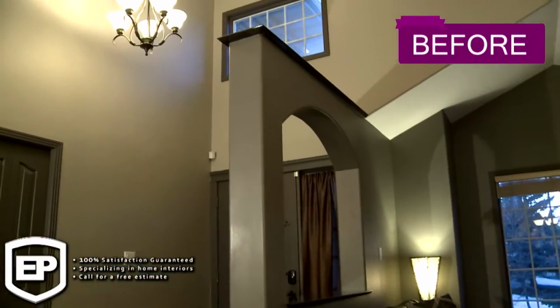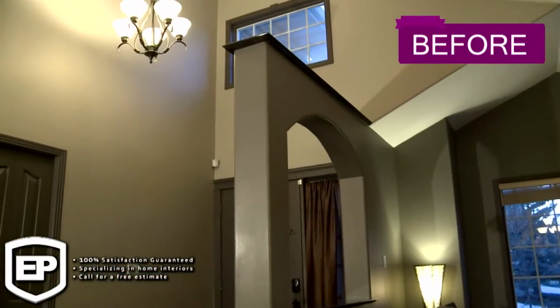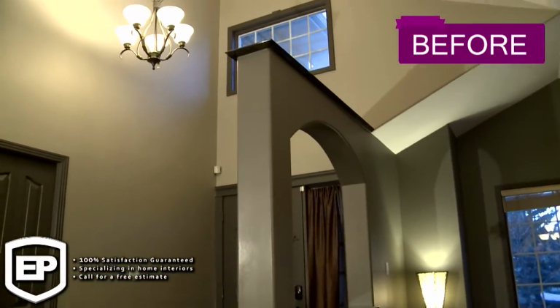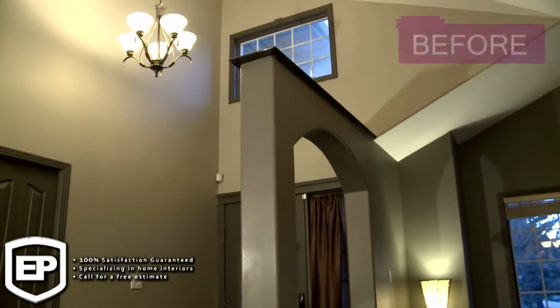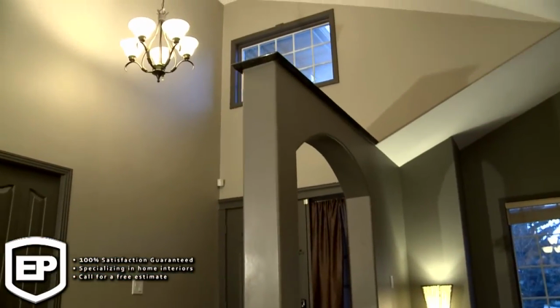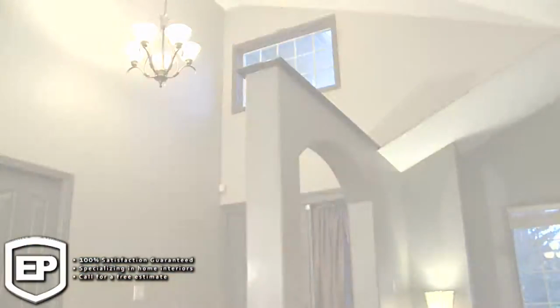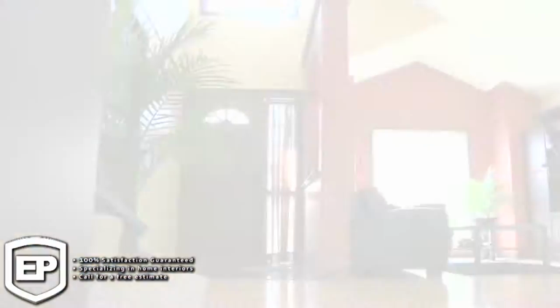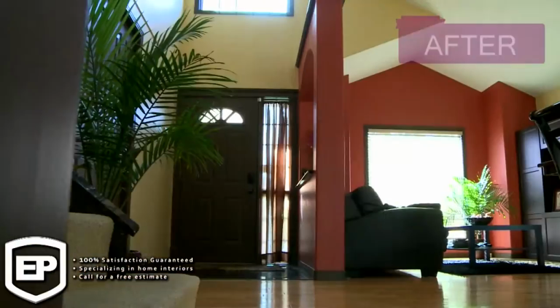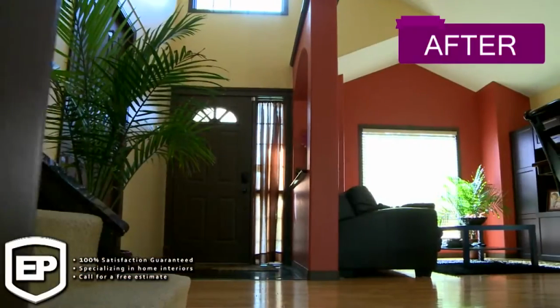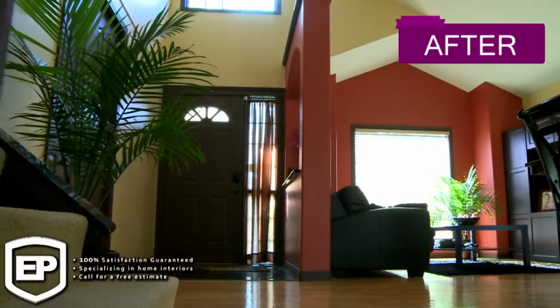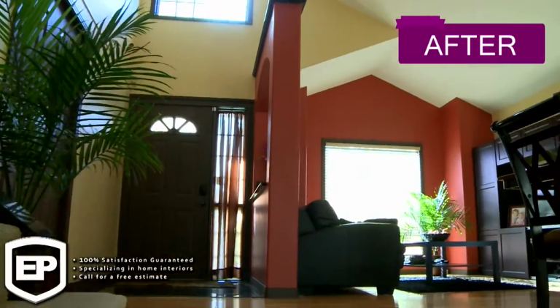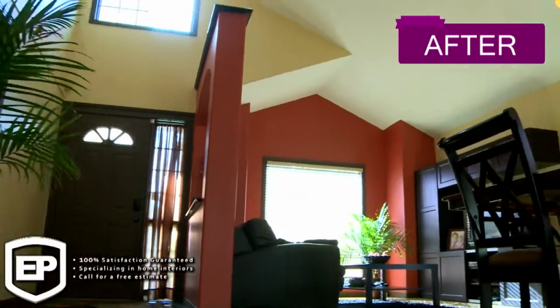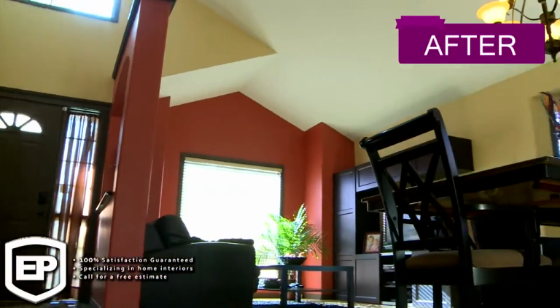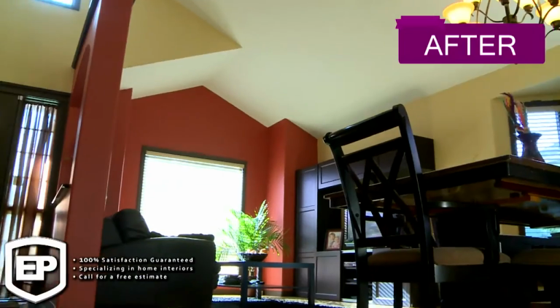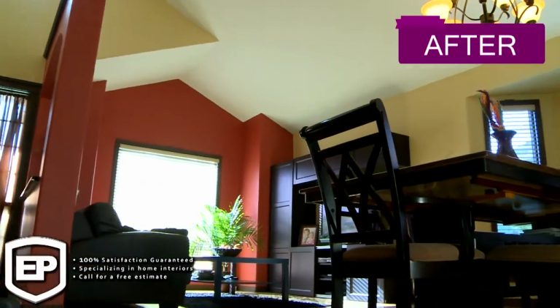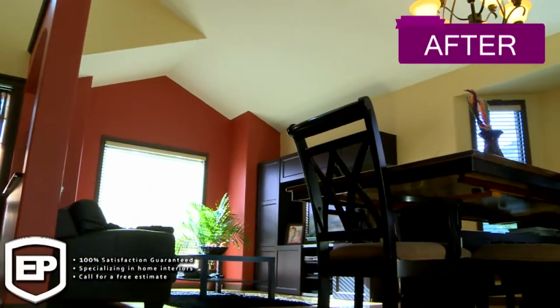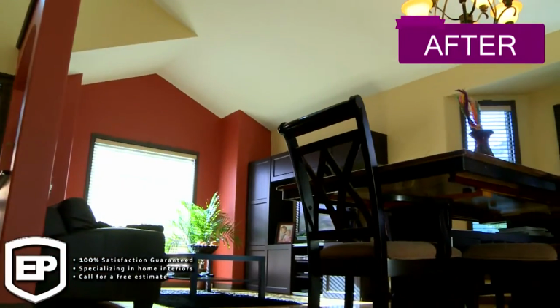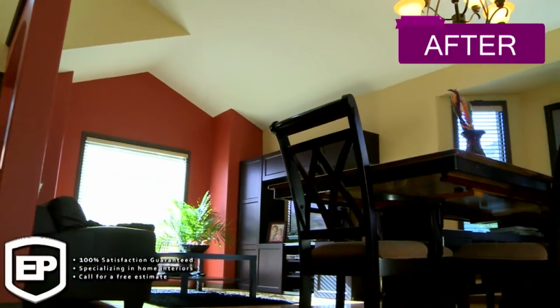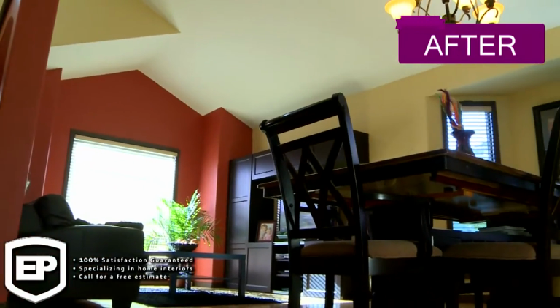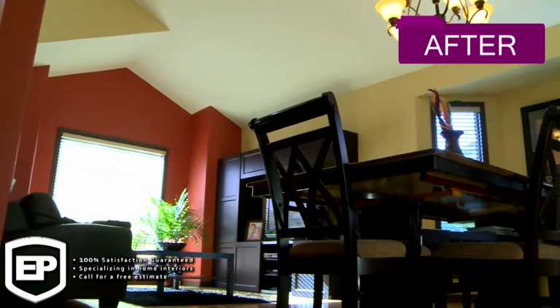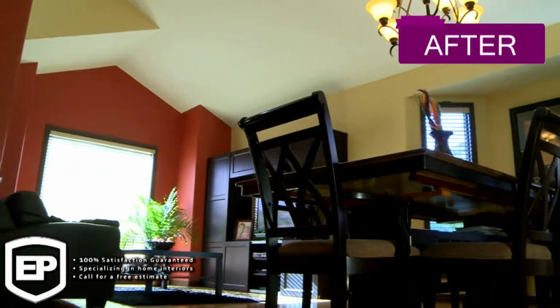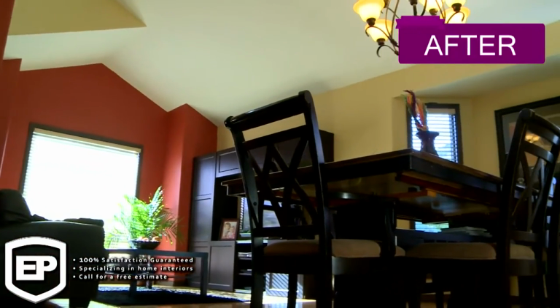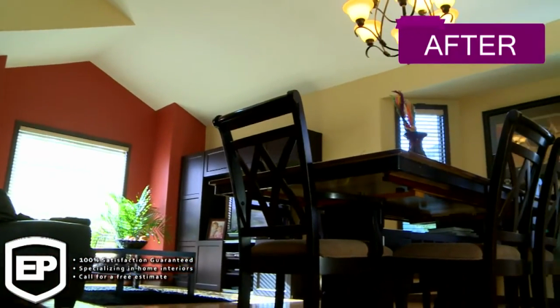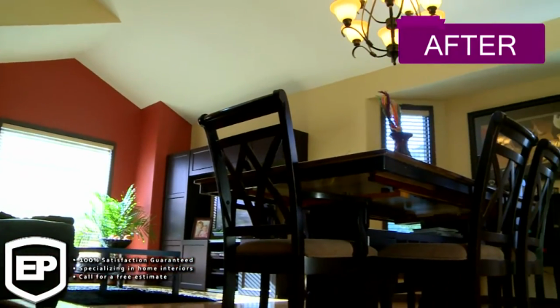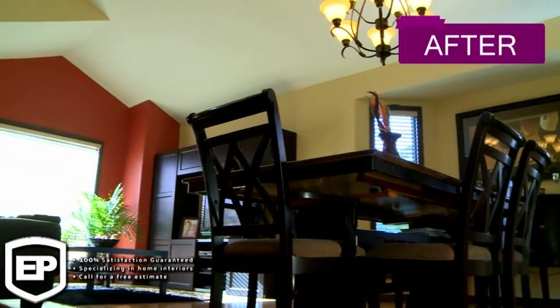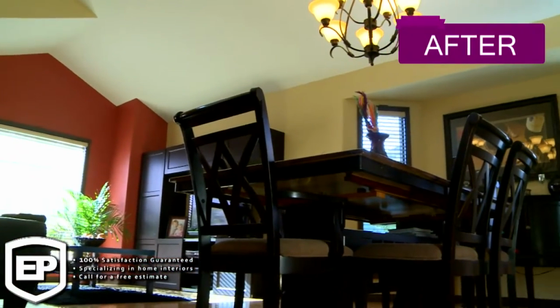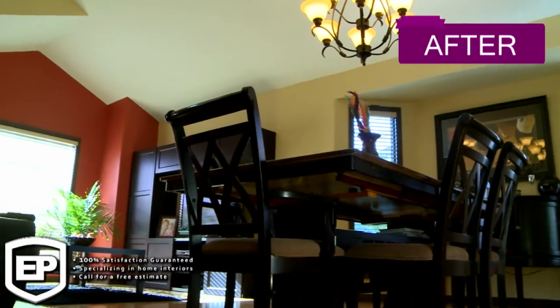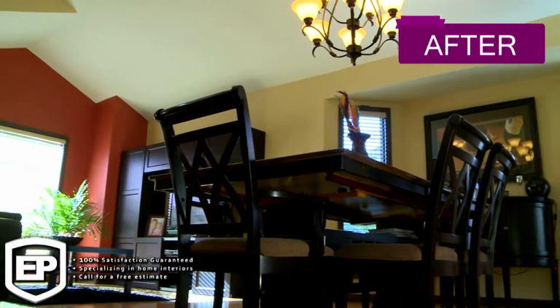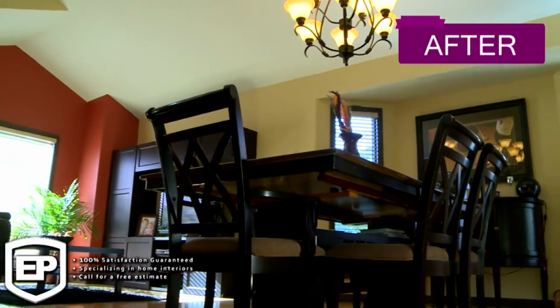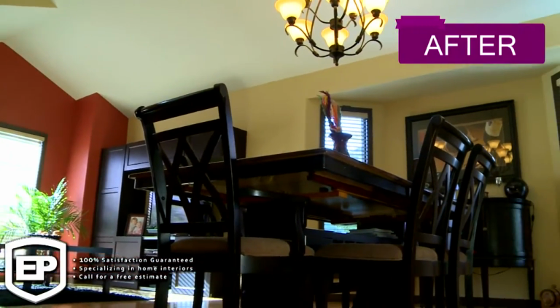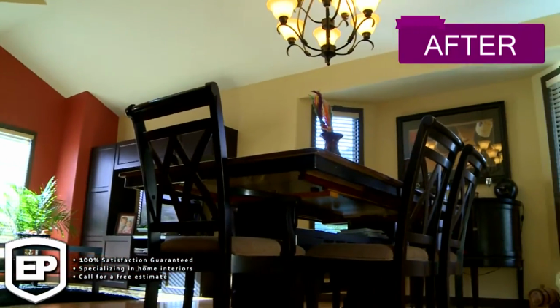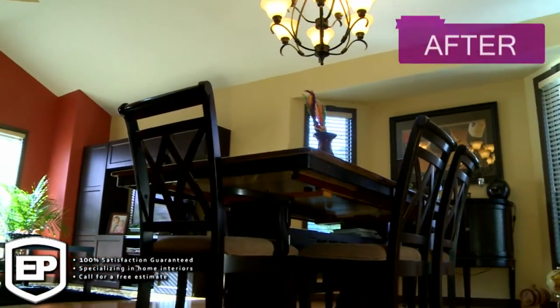Before we even get started, what we do is meet with the client and we go over the plan on how we're going to move through the house.